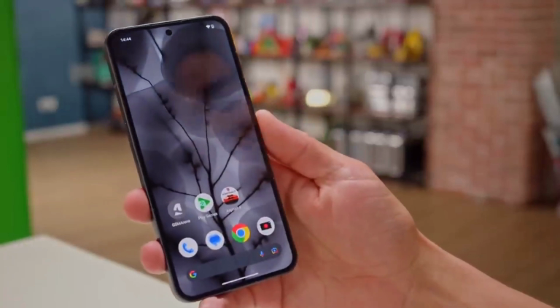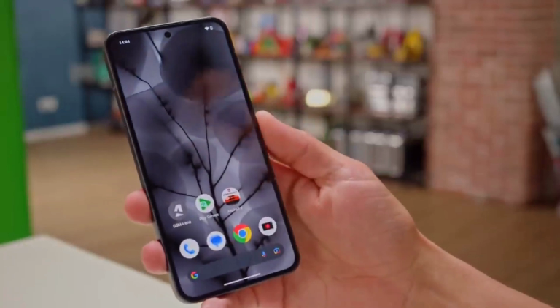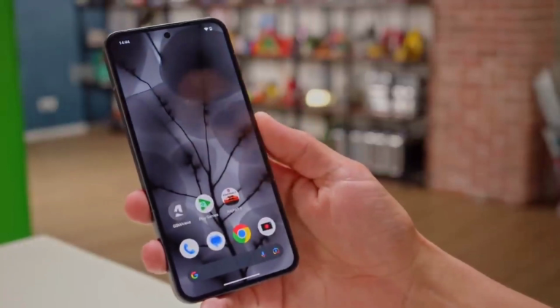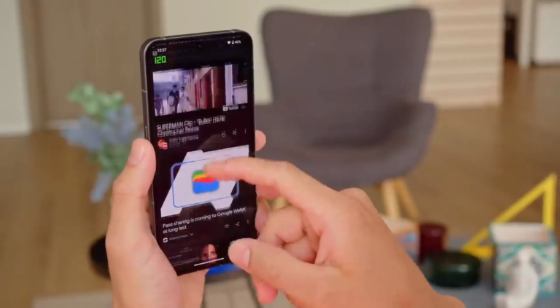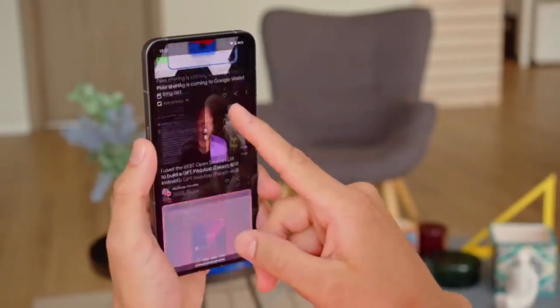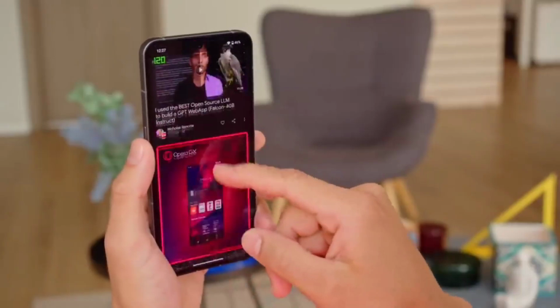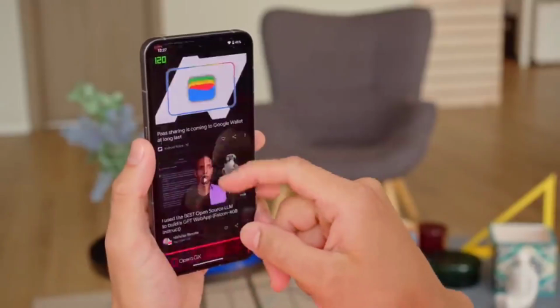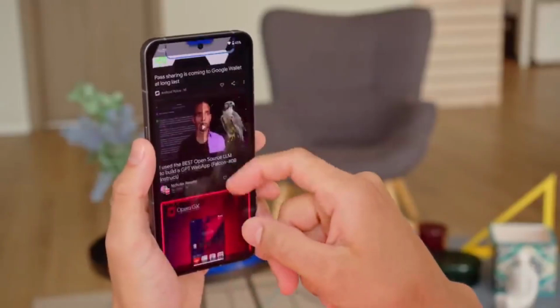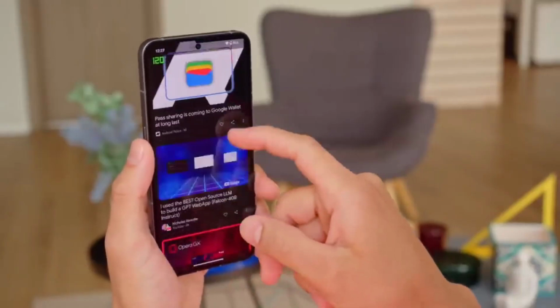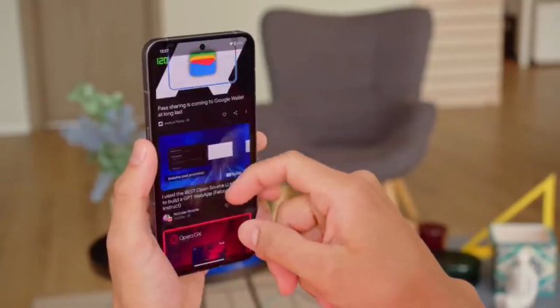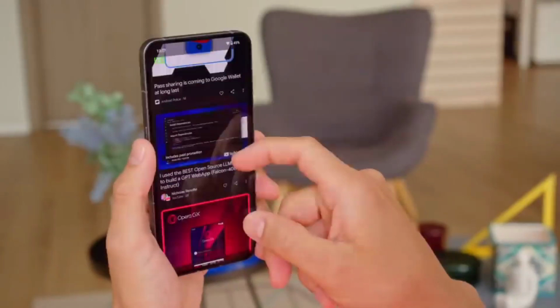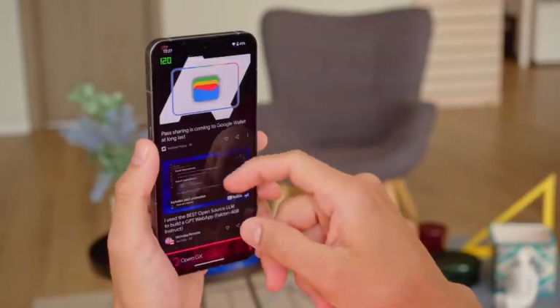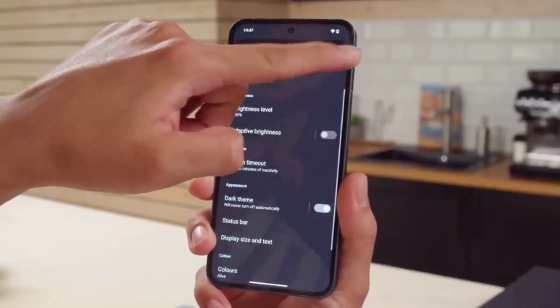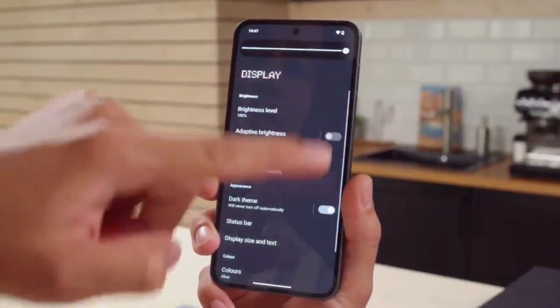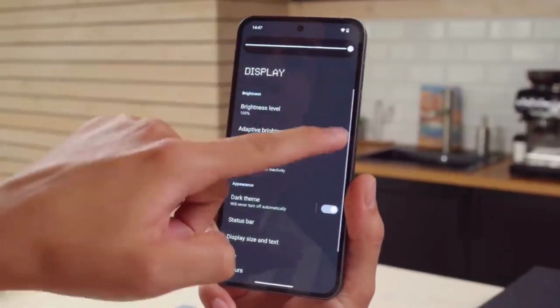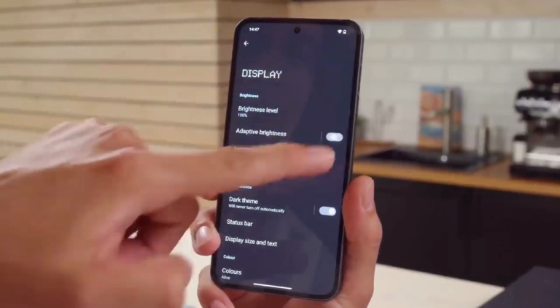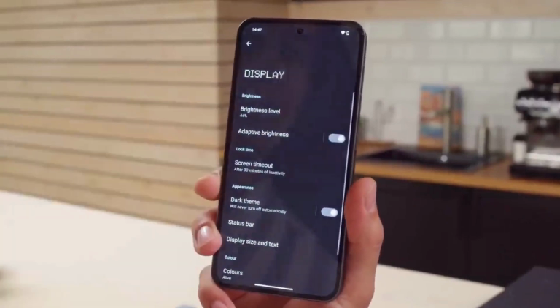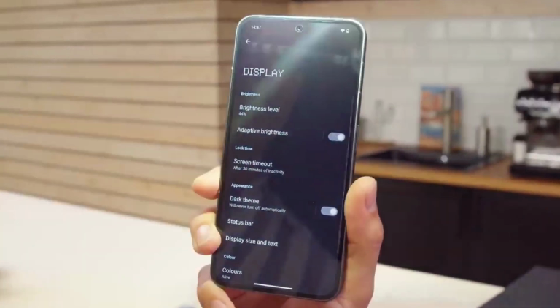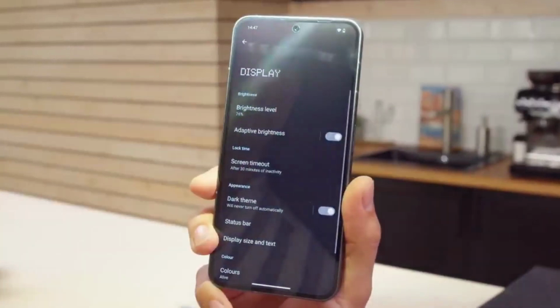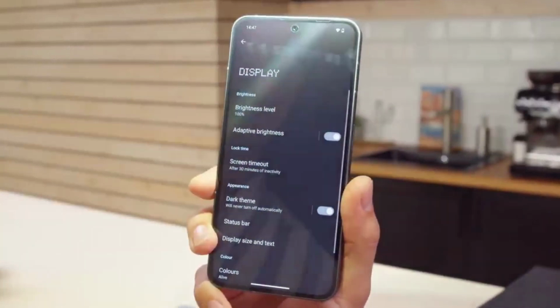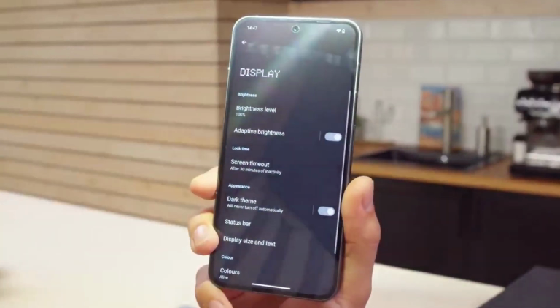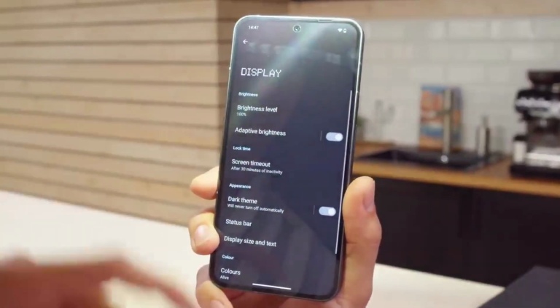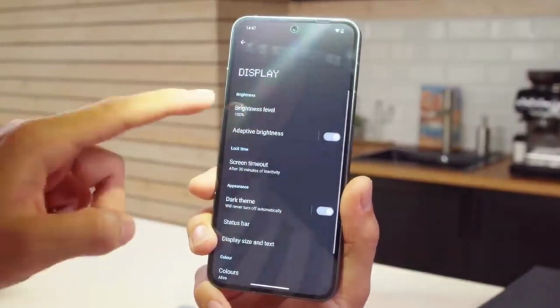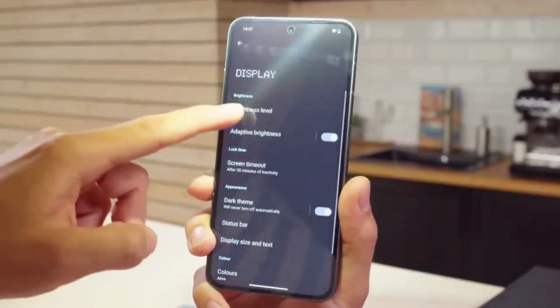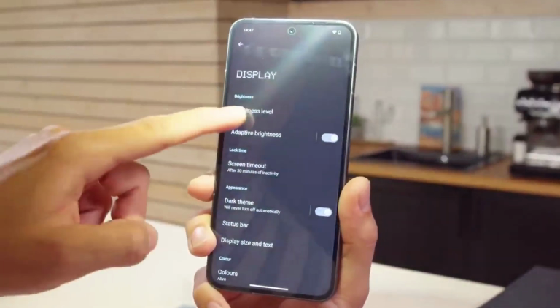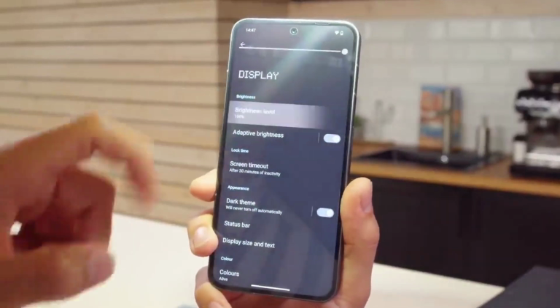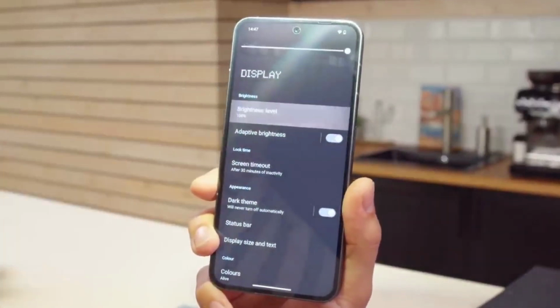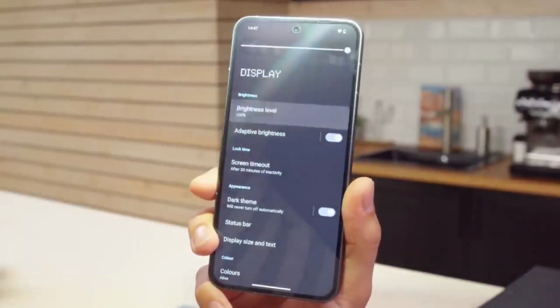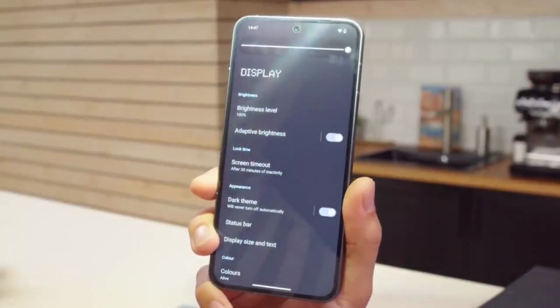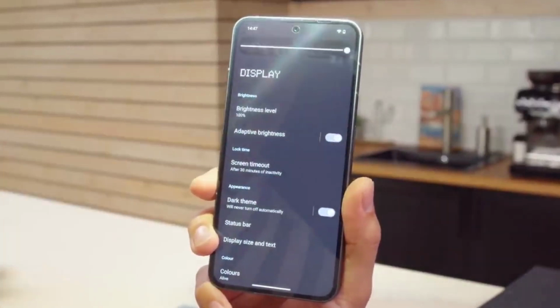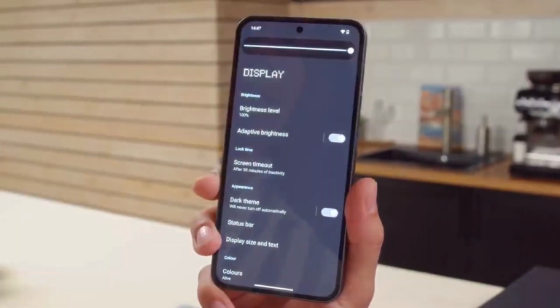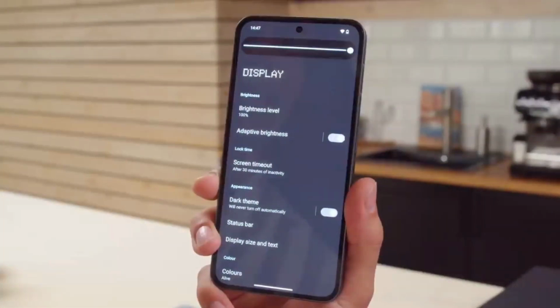The display is very bright and colorful with an active display. The under-display fingerprint sensor is very fast. Protection is Corning Gorilla Glass. The big brightness is great for both indoor and outdoor use.